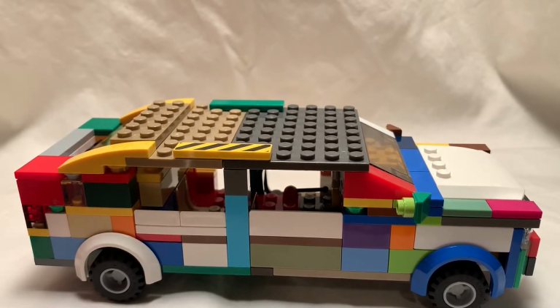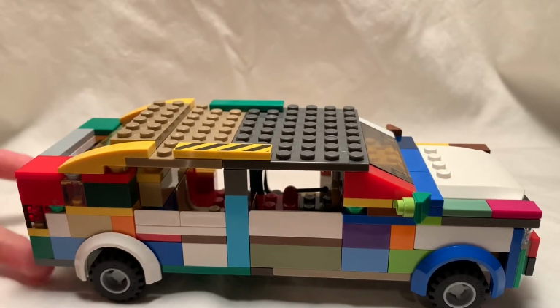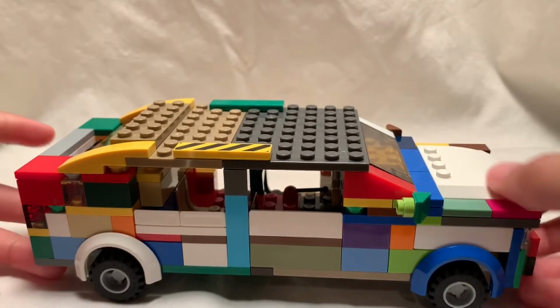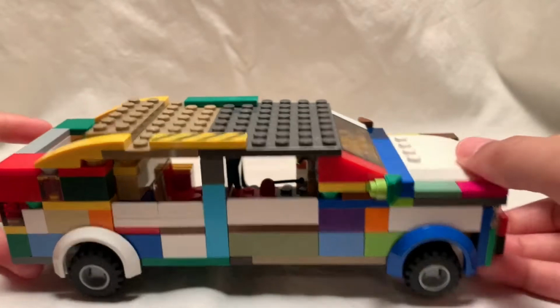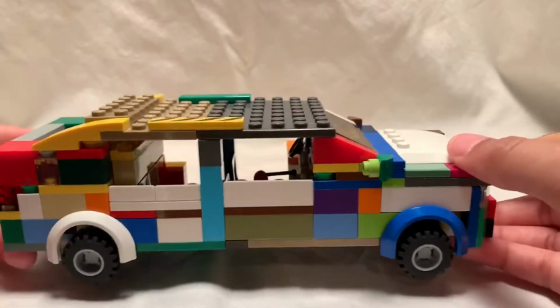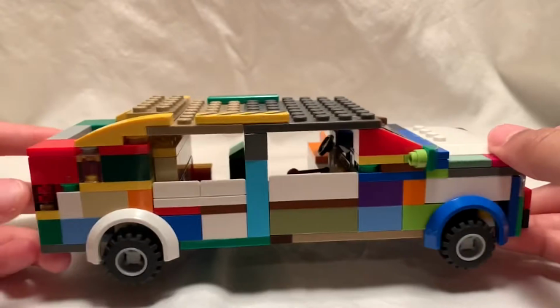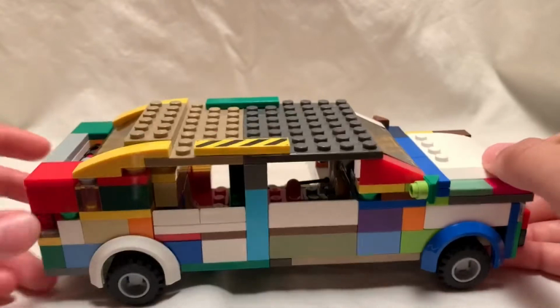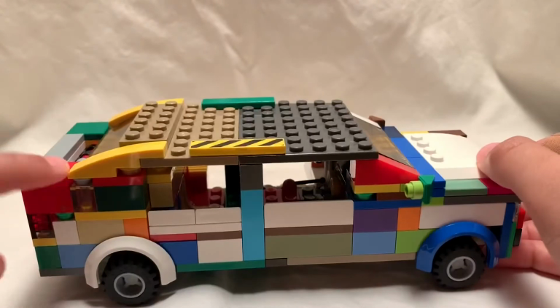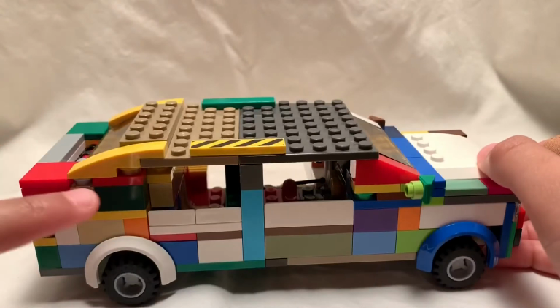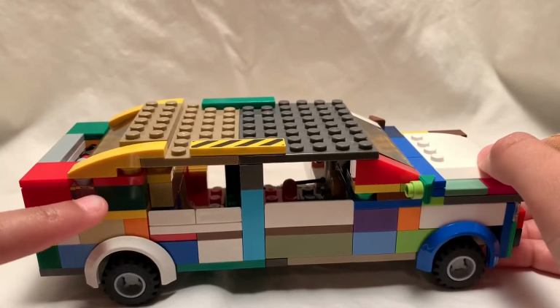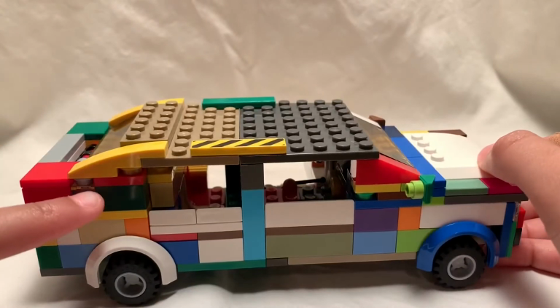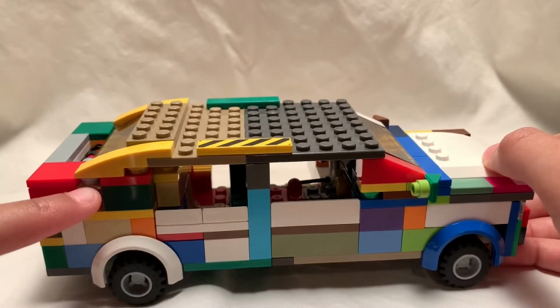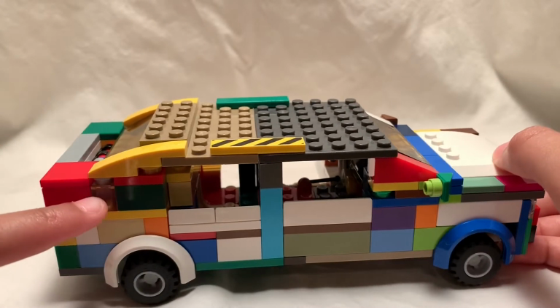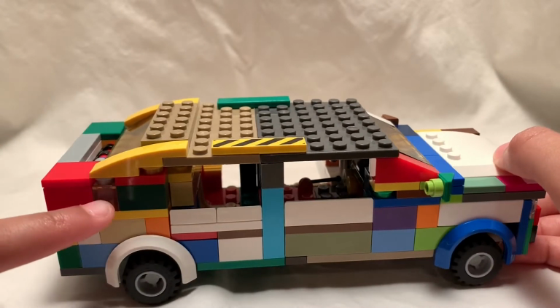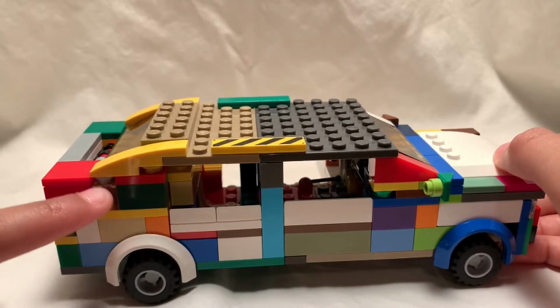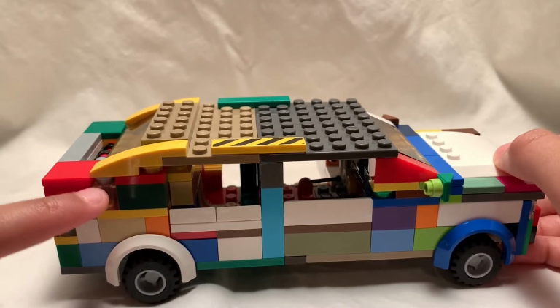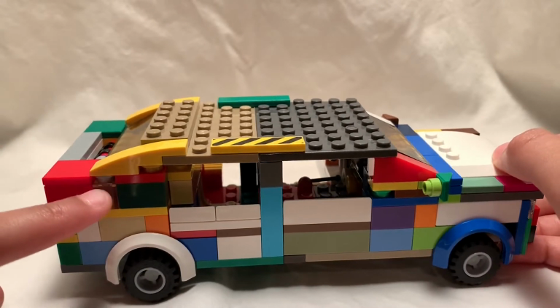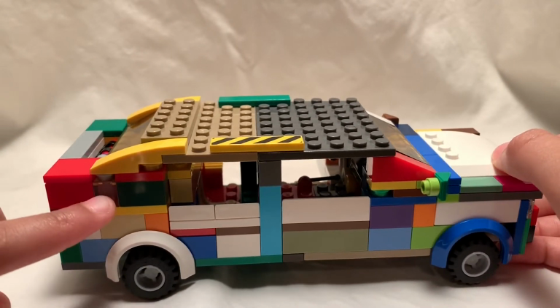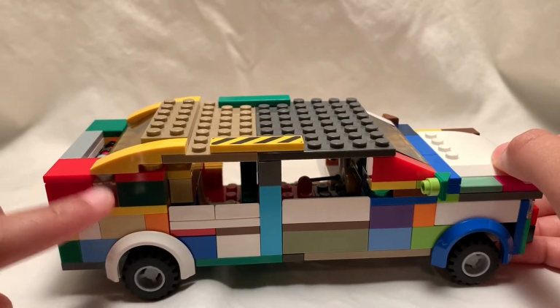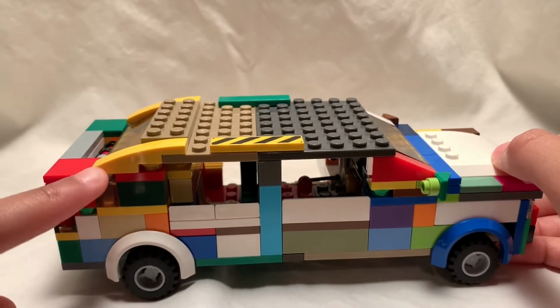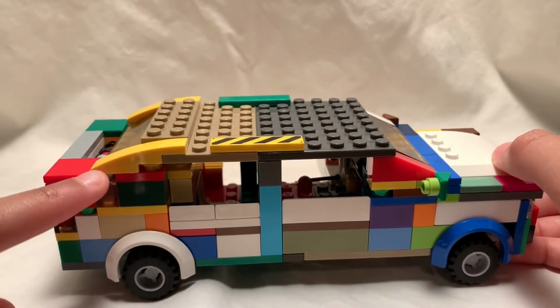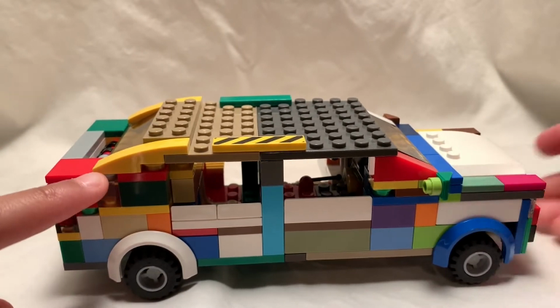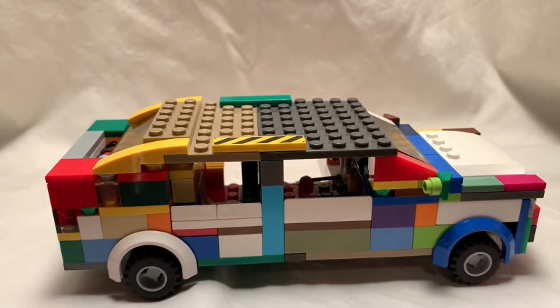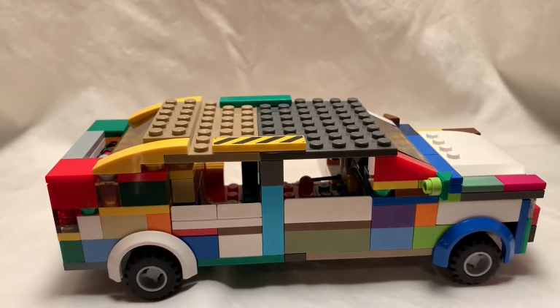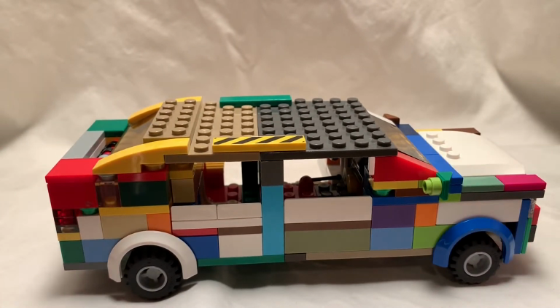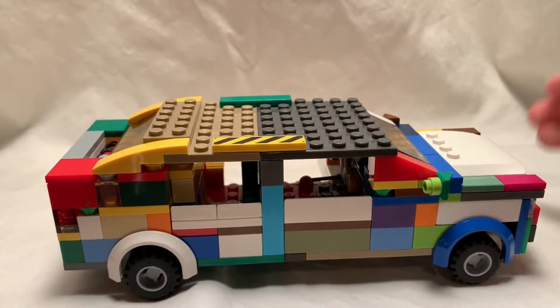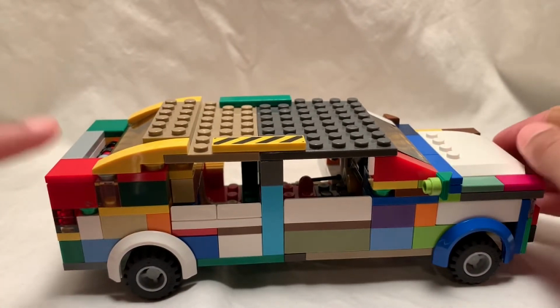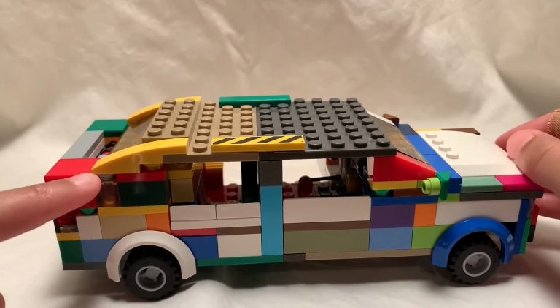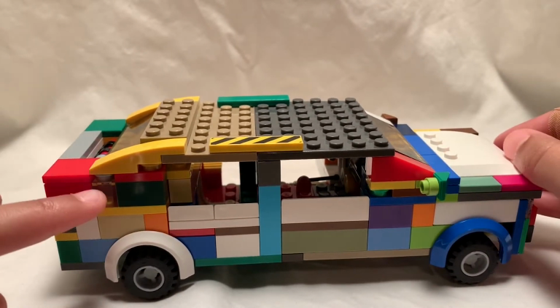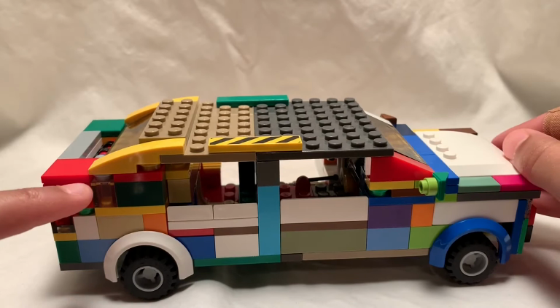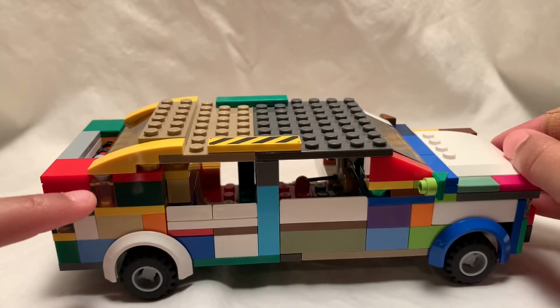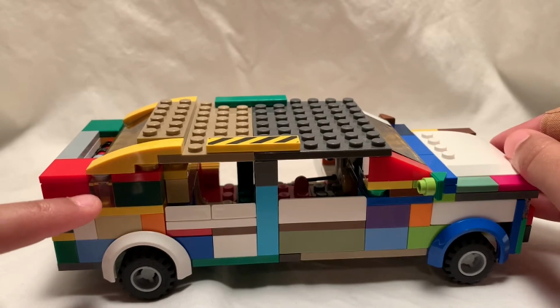I also like these little tiny windows right there — they're just trunk. There's not even a third row back there, it's just a little trunk space.